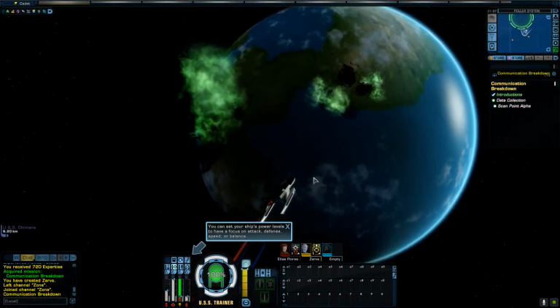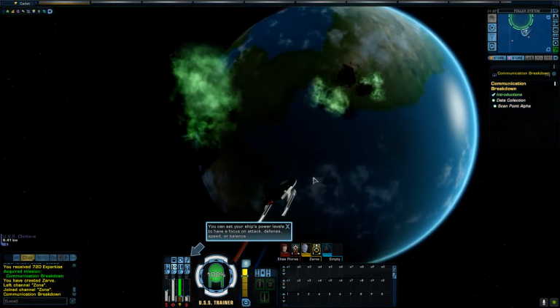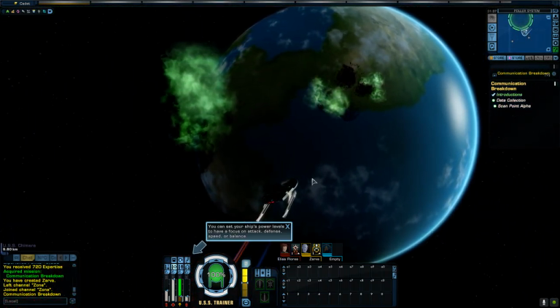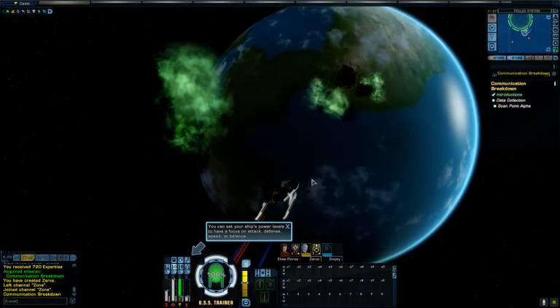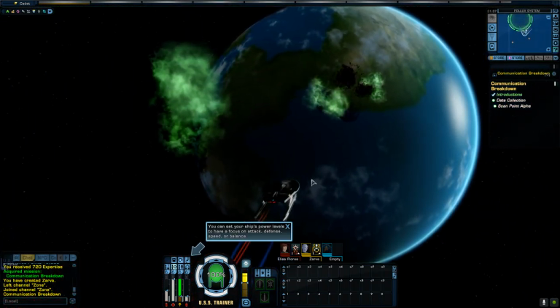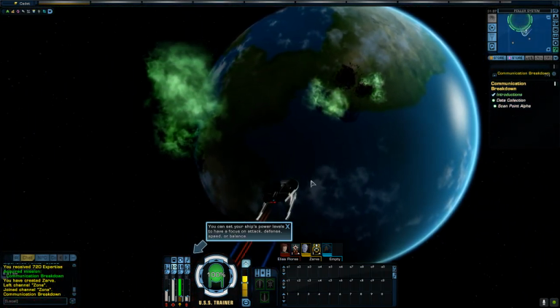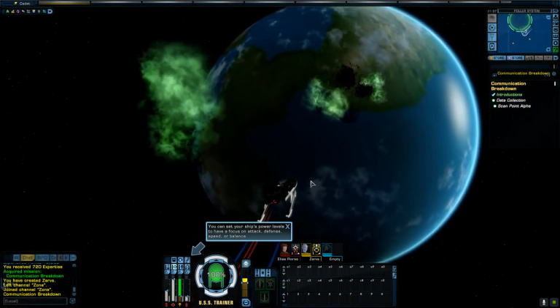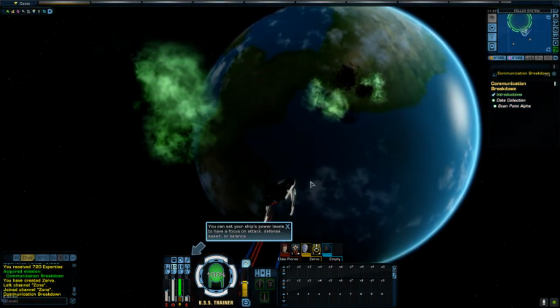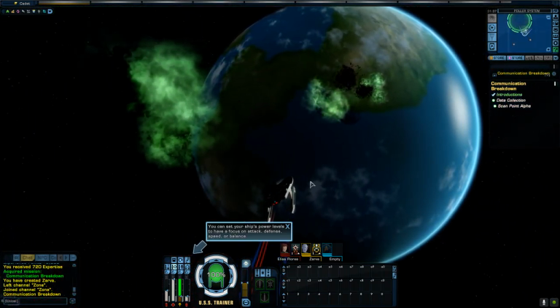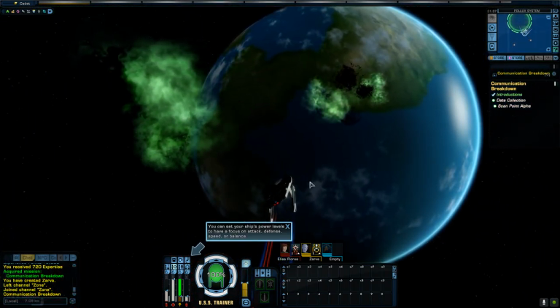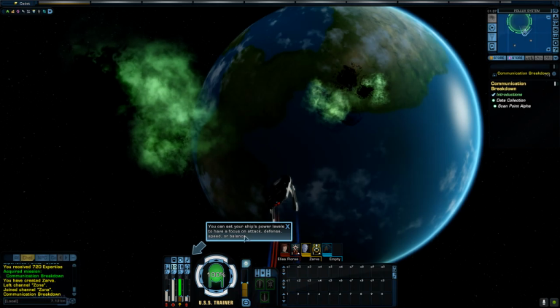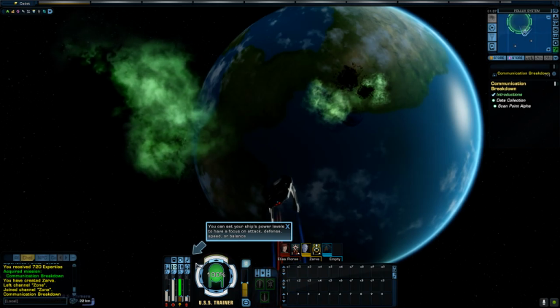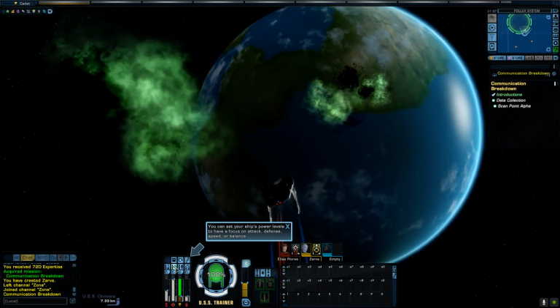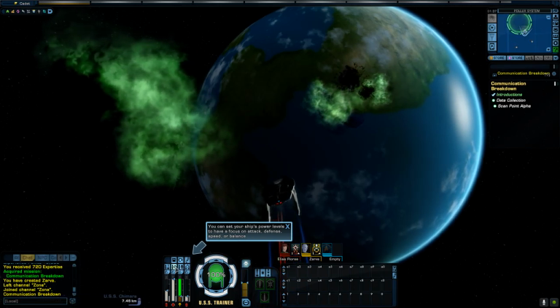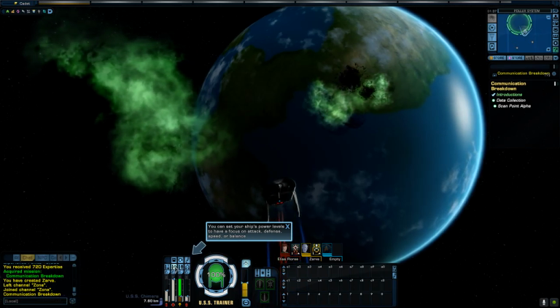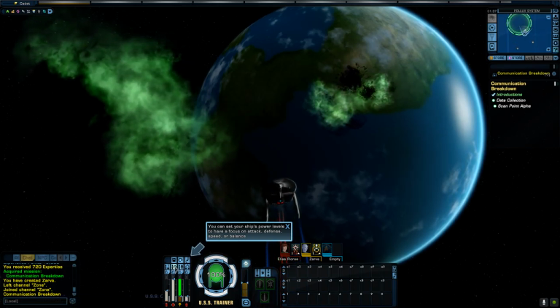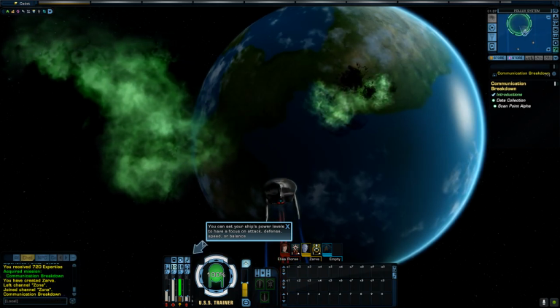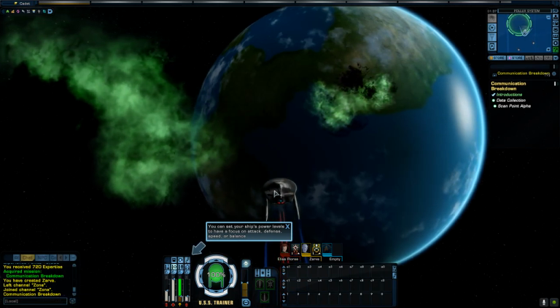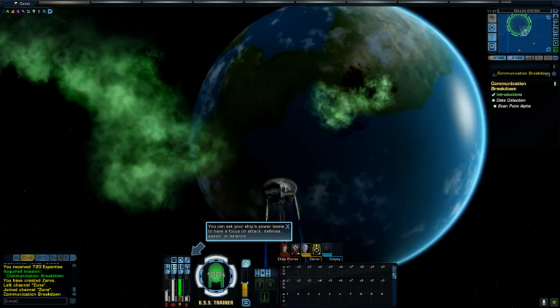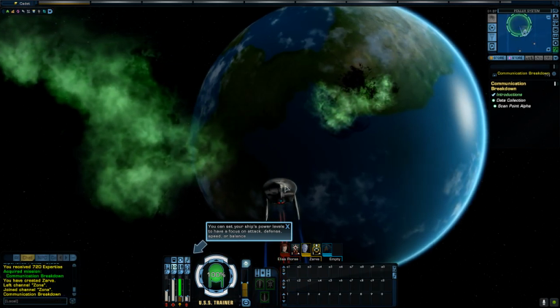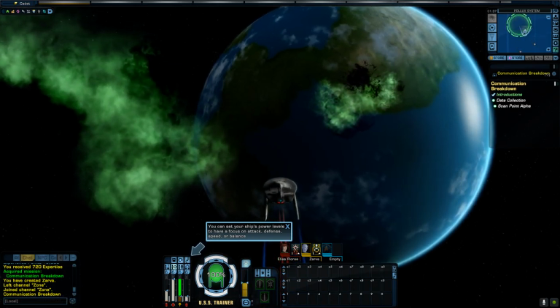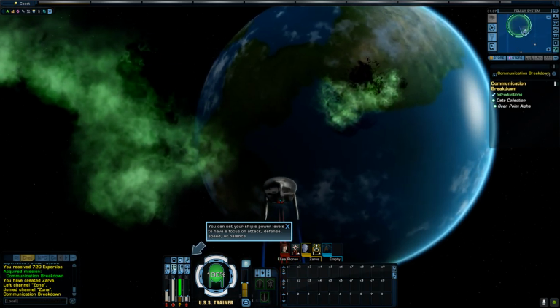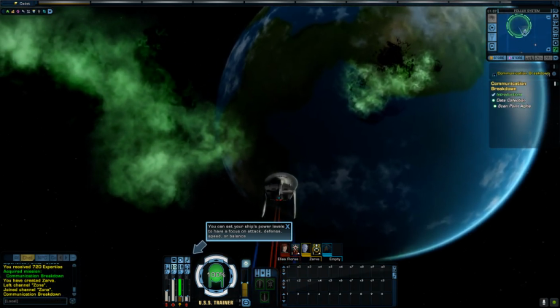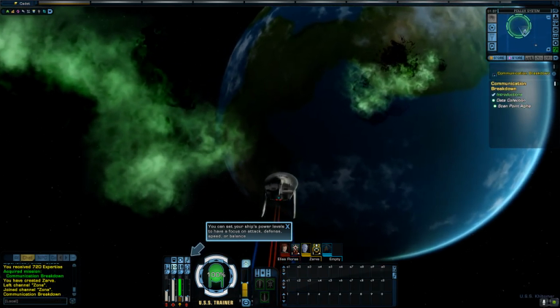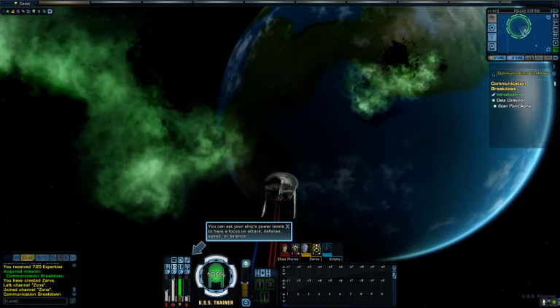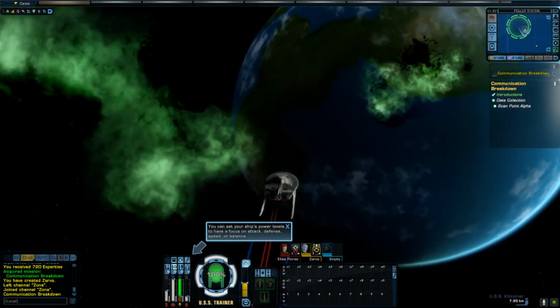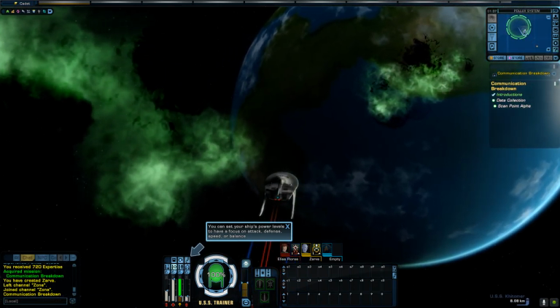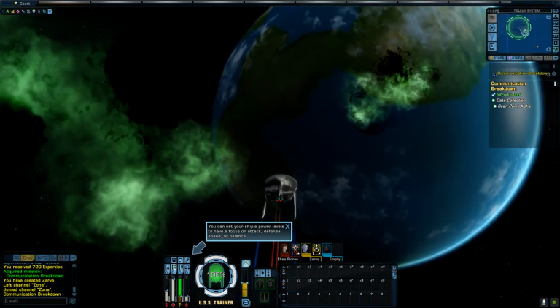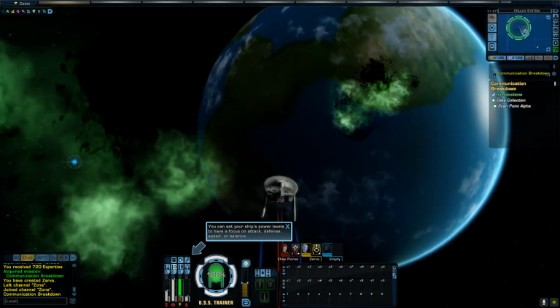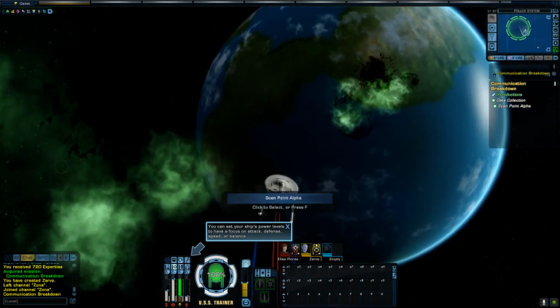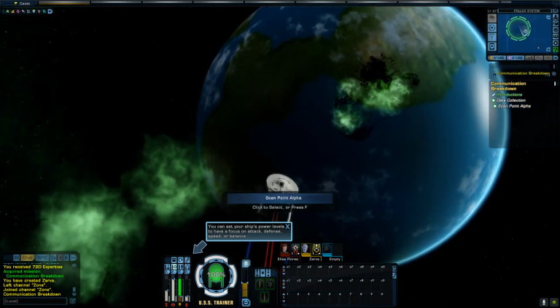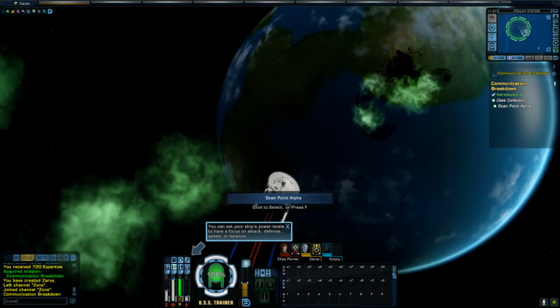You can set your ship's power levels to have a focus on attack, defense, speed, or balance.